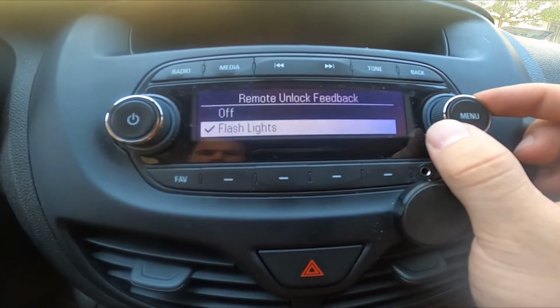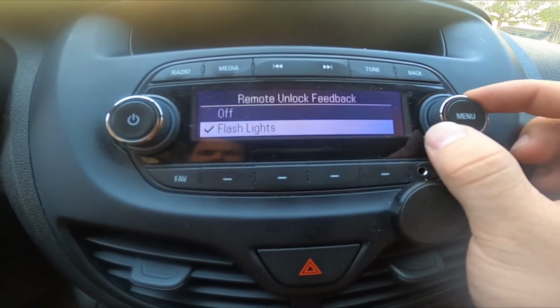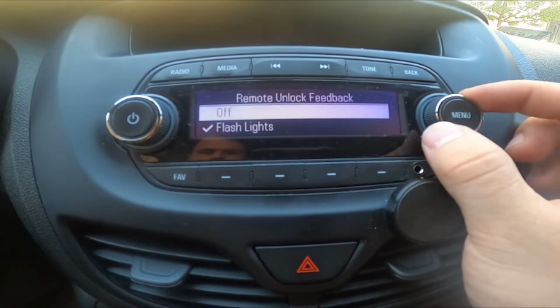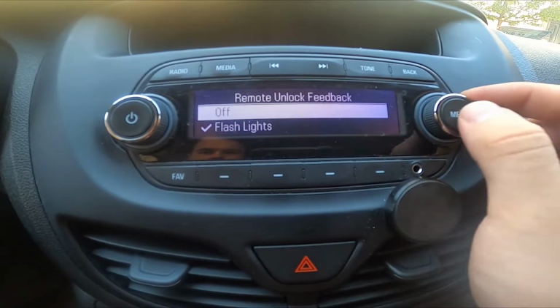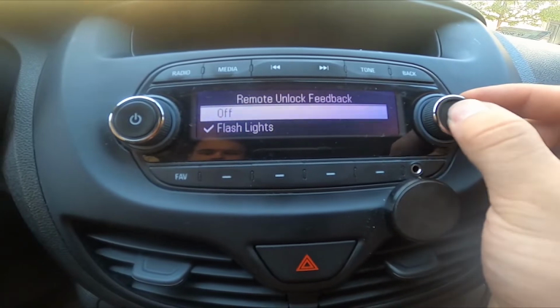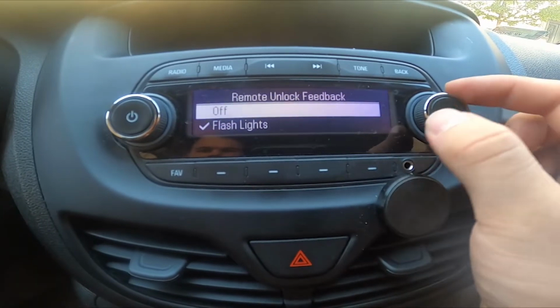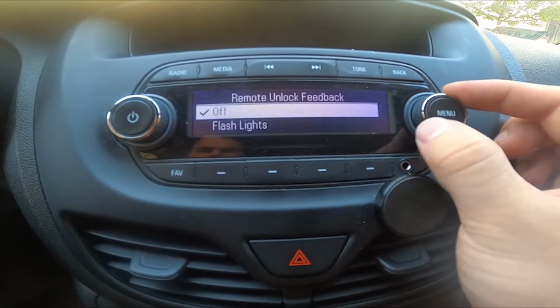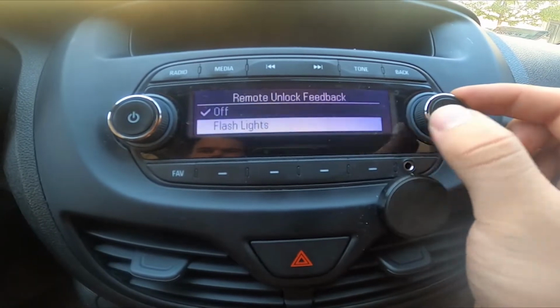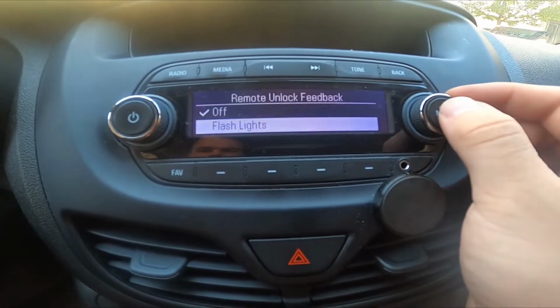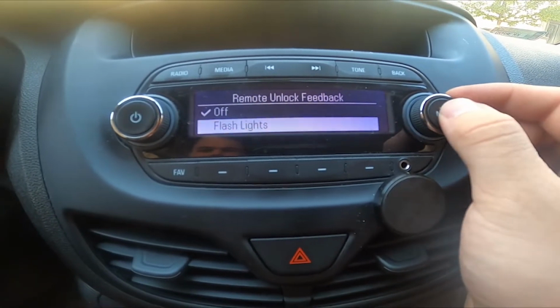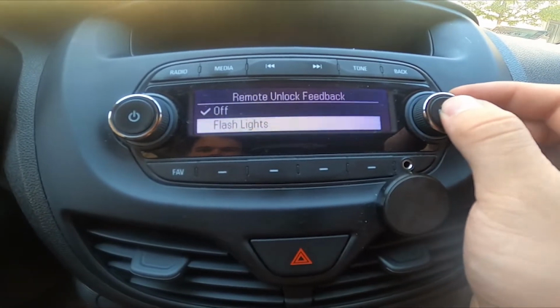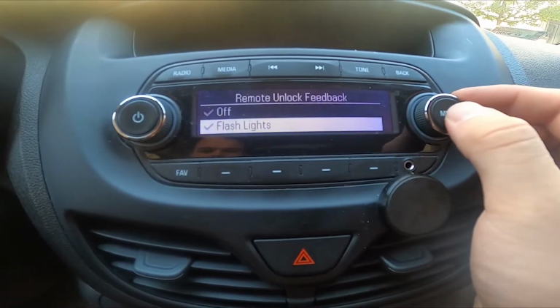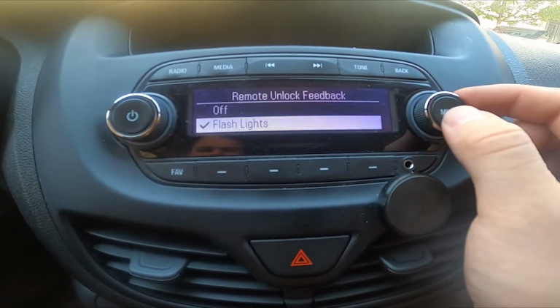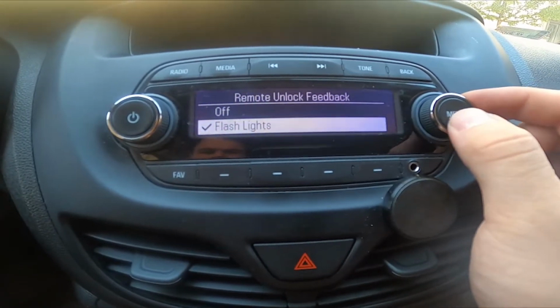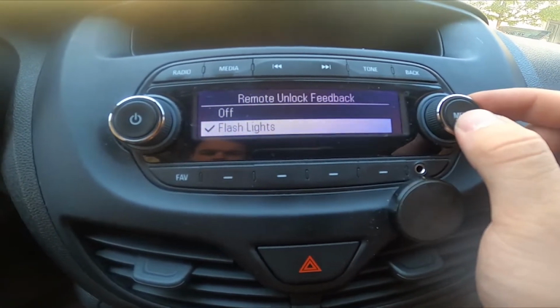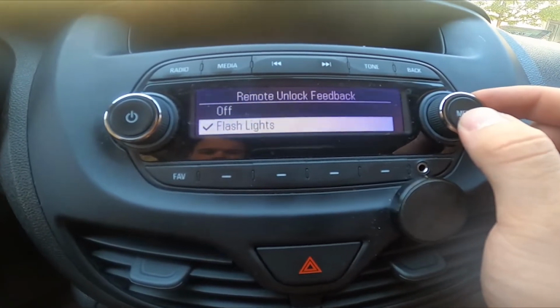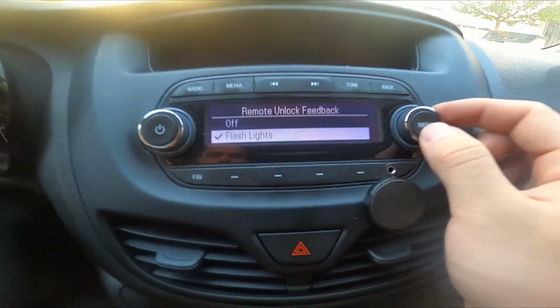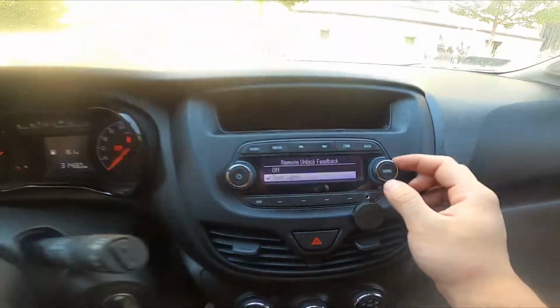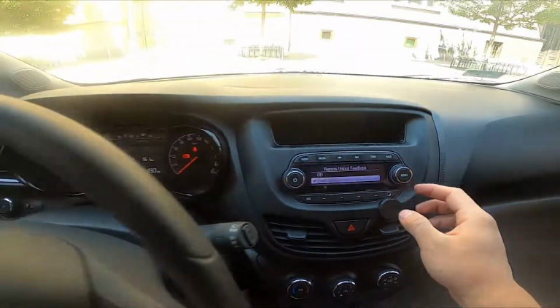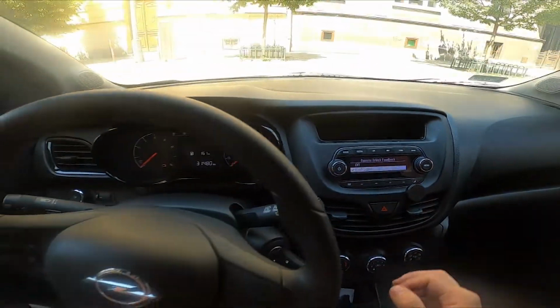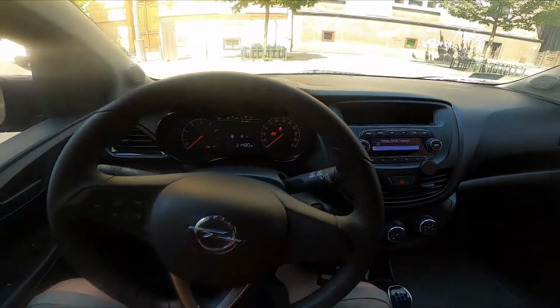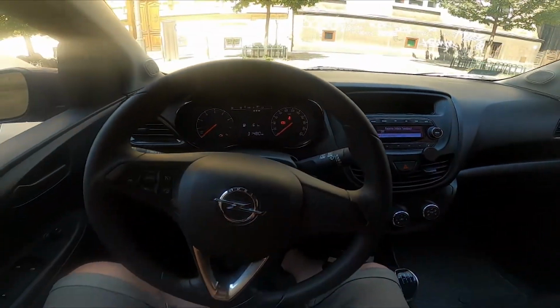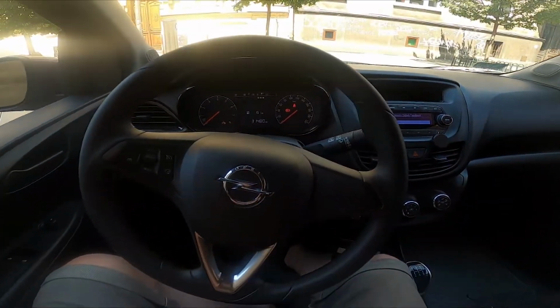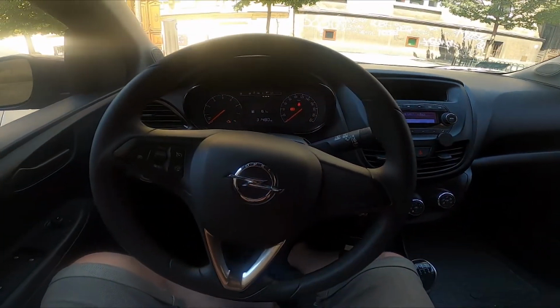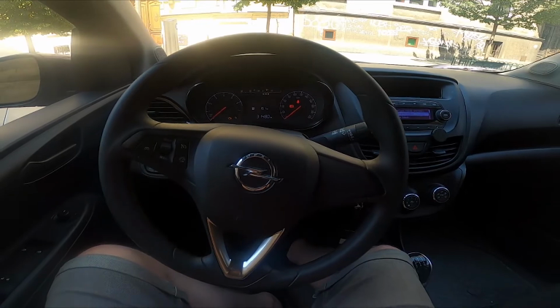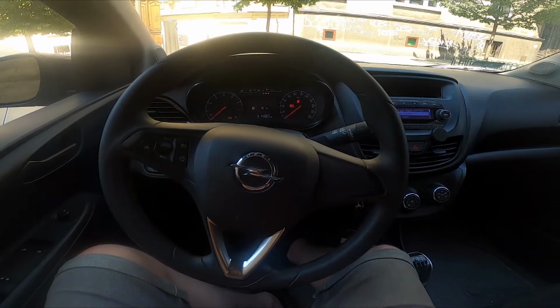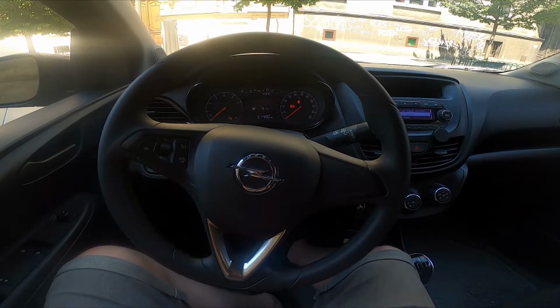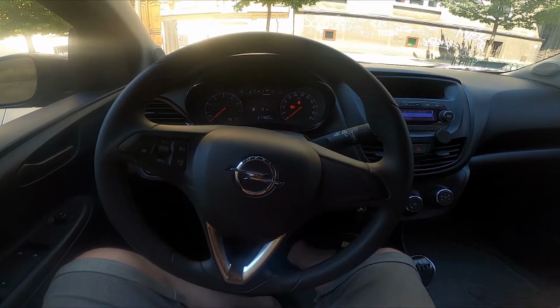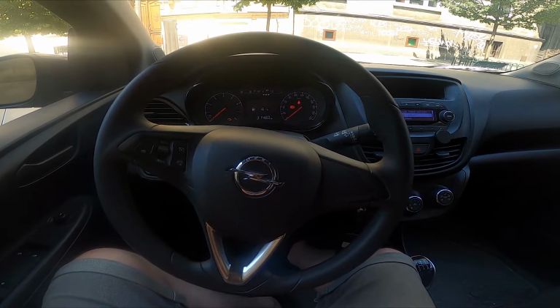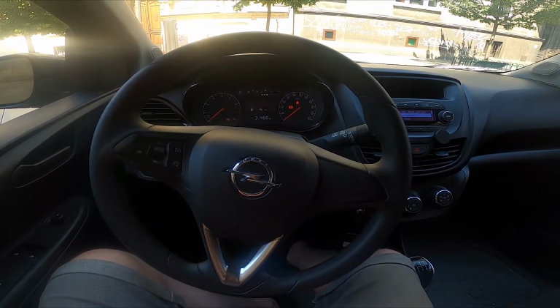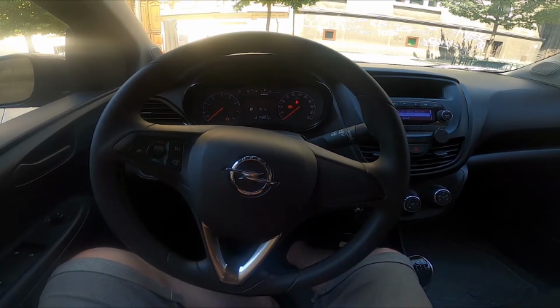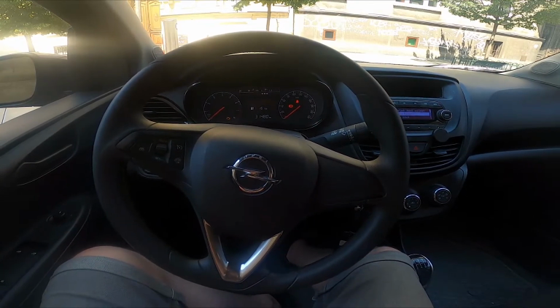Now select between Off or Flashlights, and that's it. If you find this video helpful, please leave a like, comment, and subscribe.